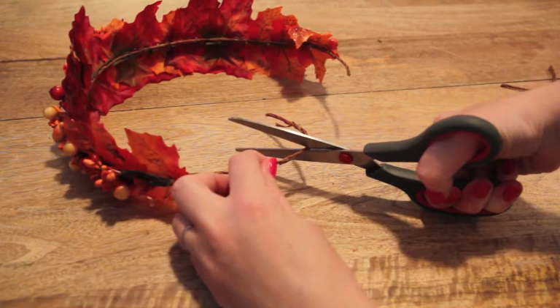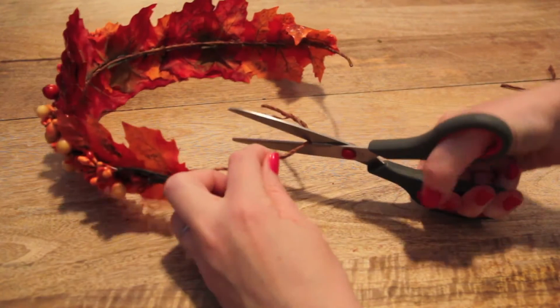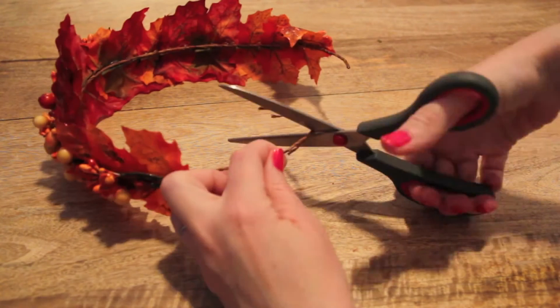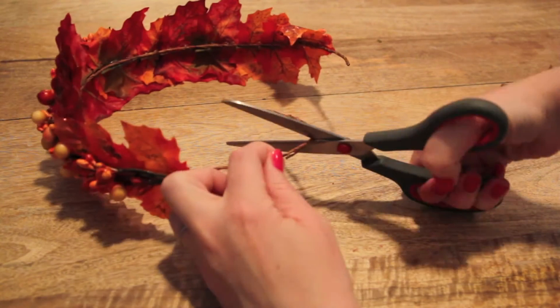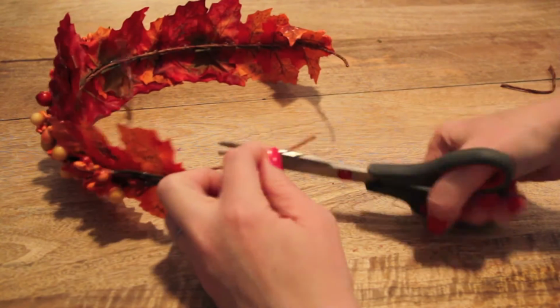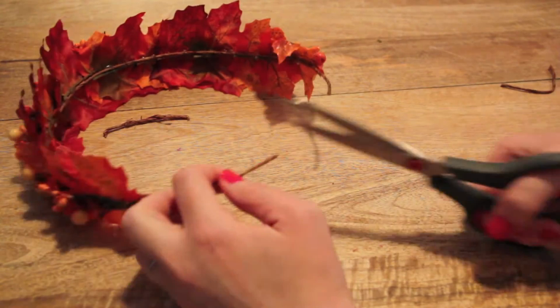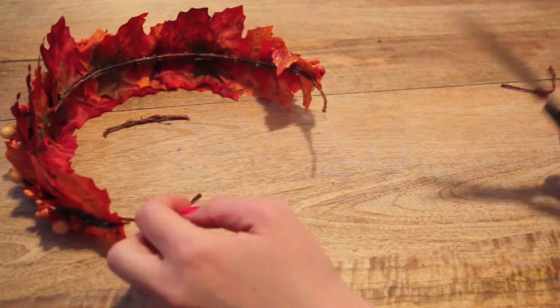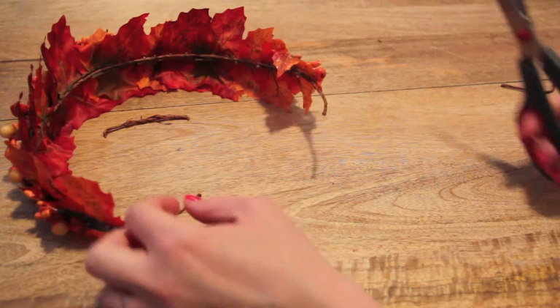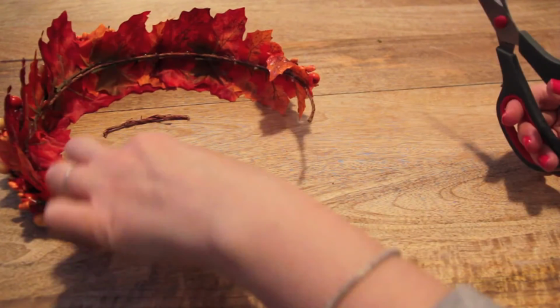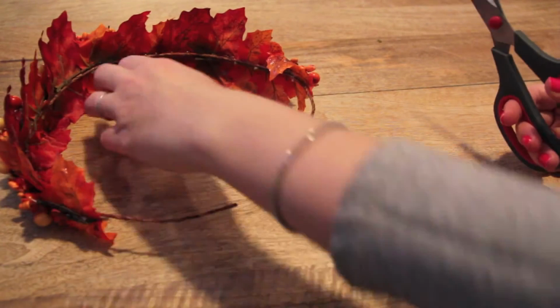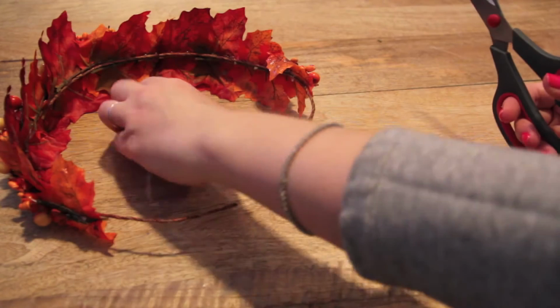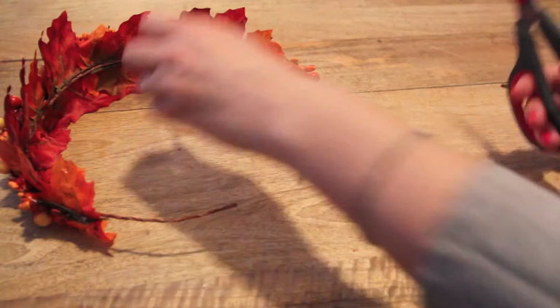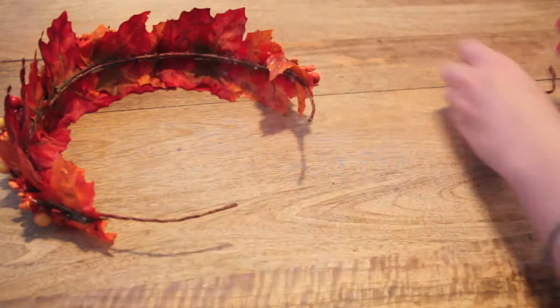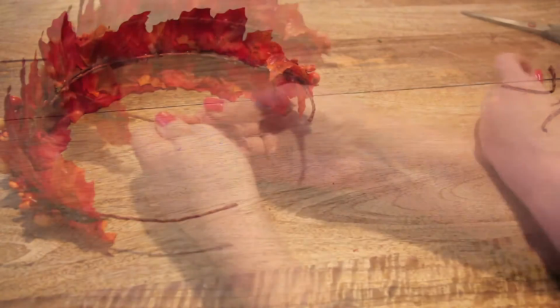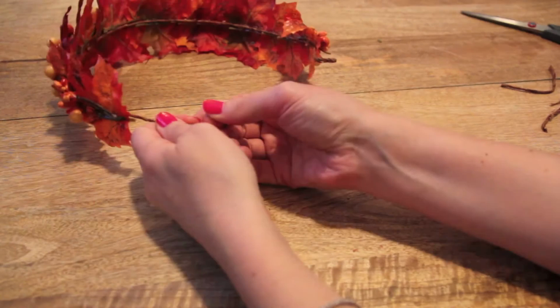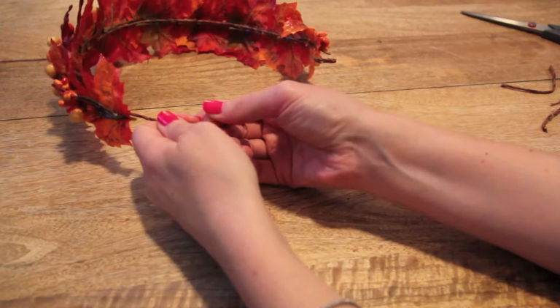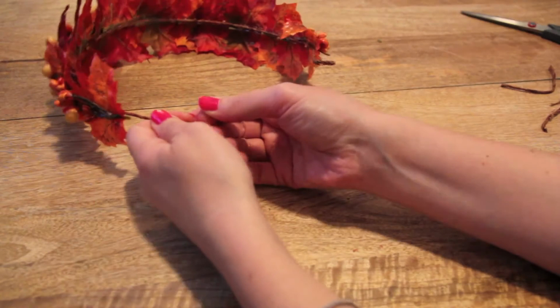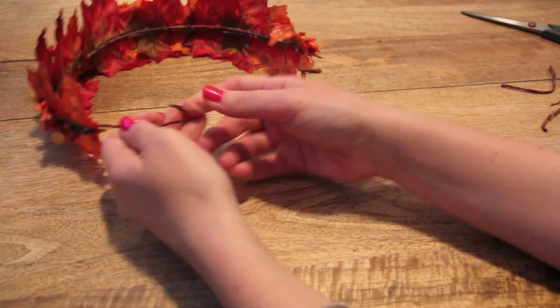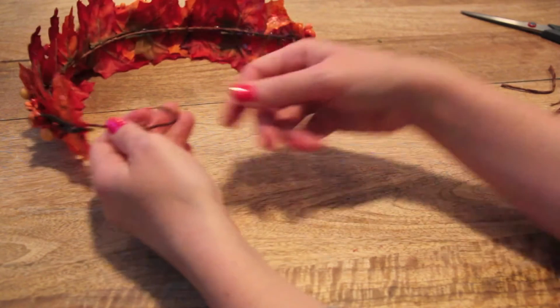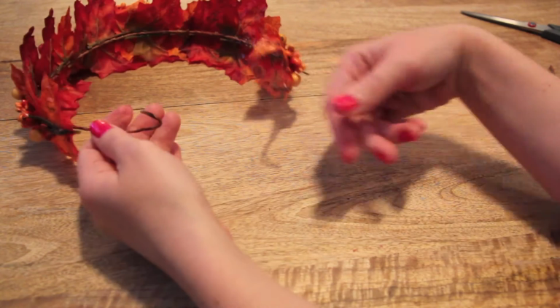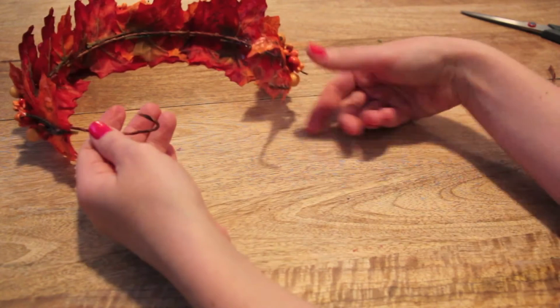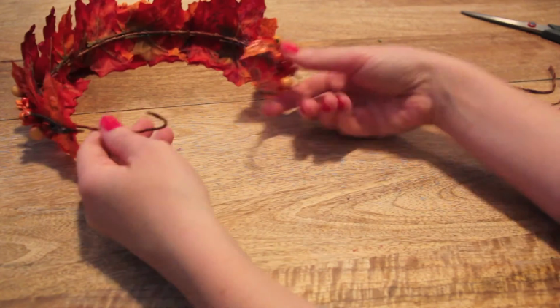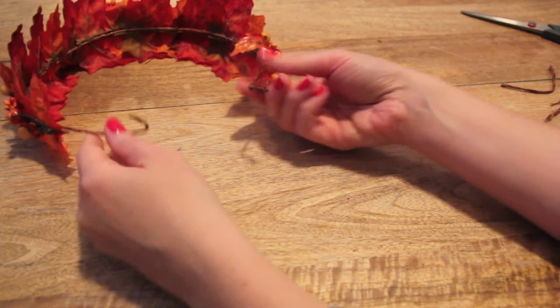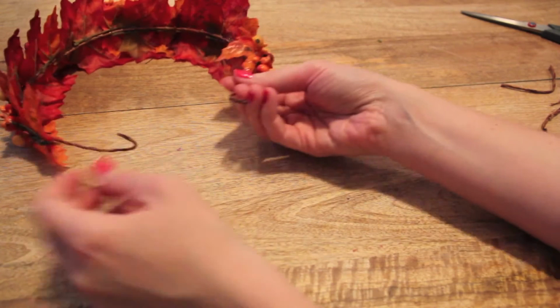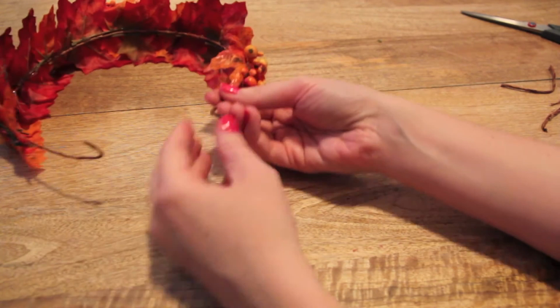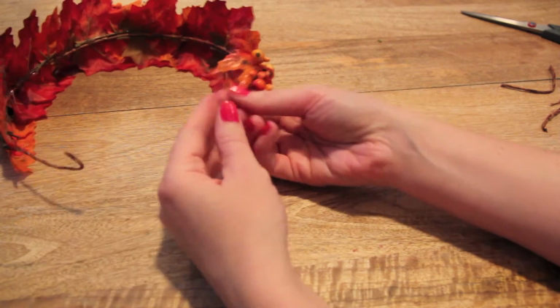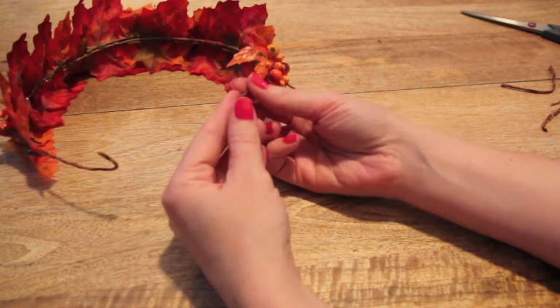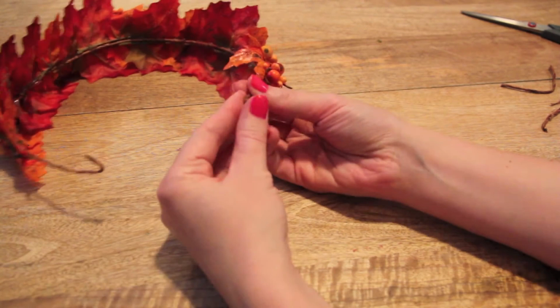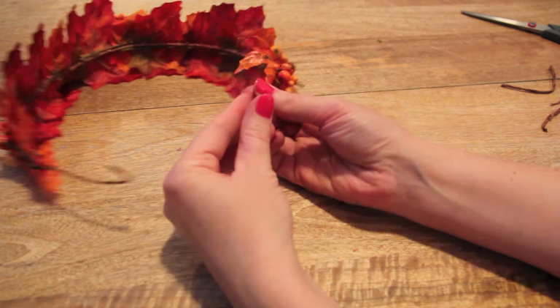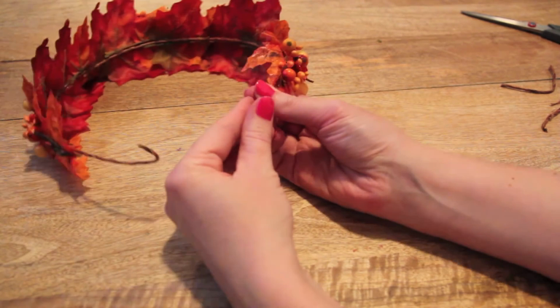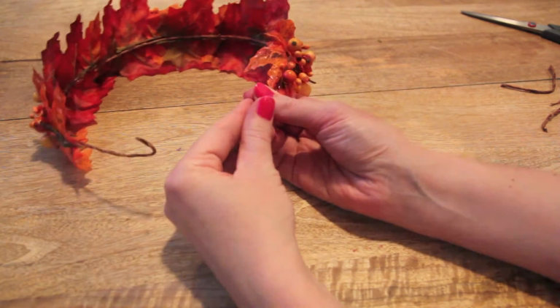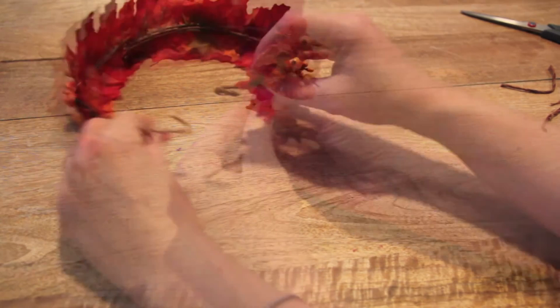When everything is finished and dried, cut off any excess twine, and then re-bend the ends to create a closure in the back.